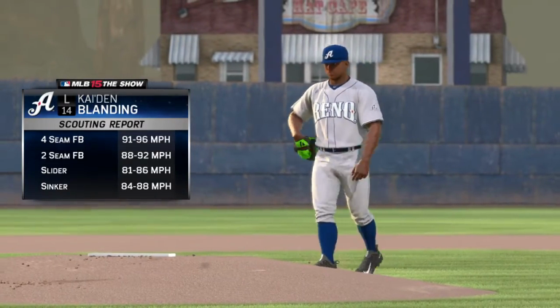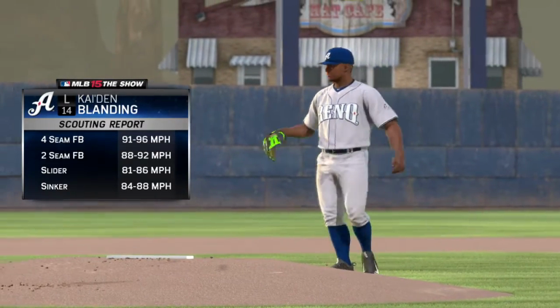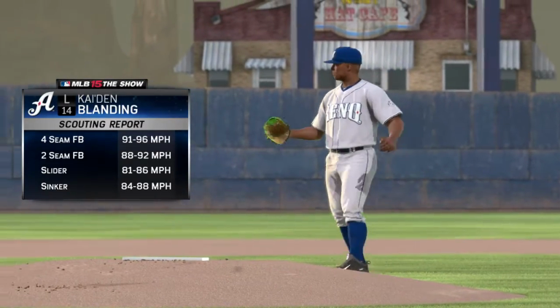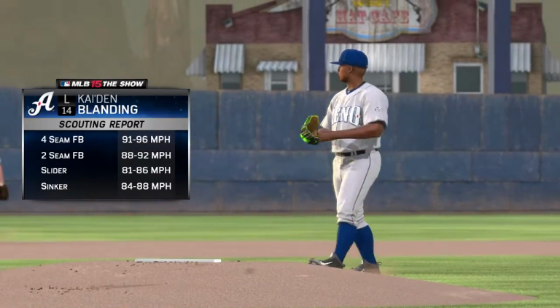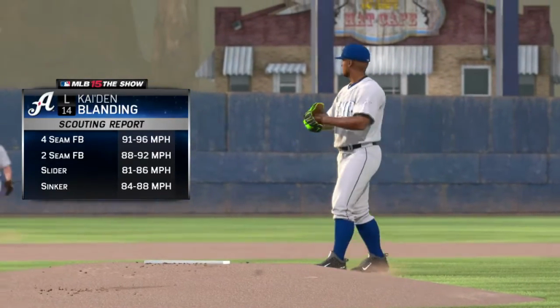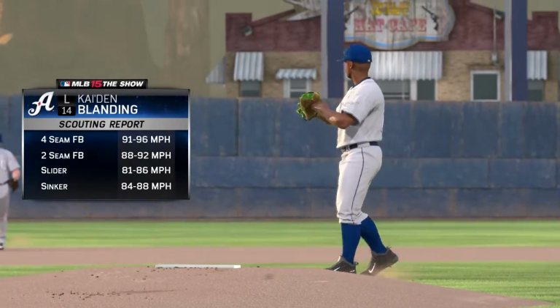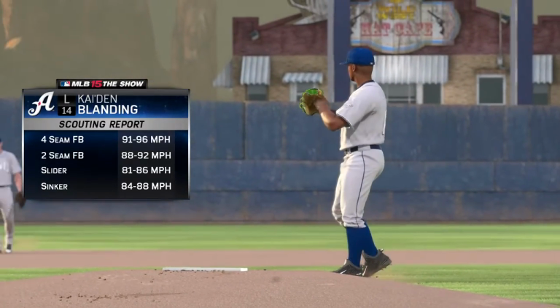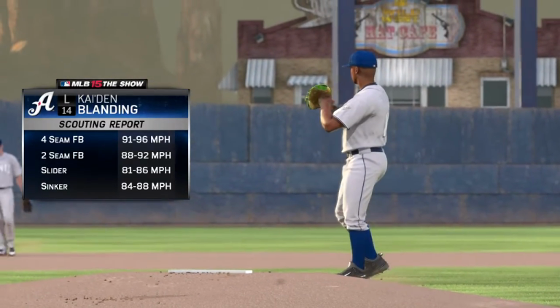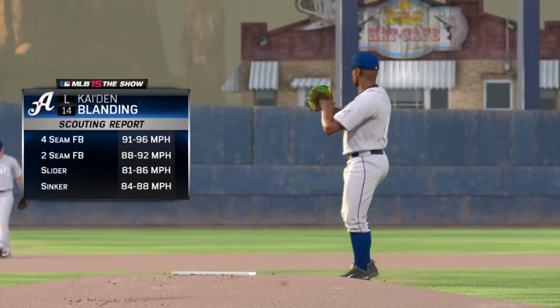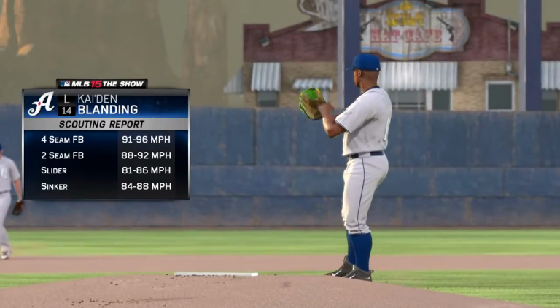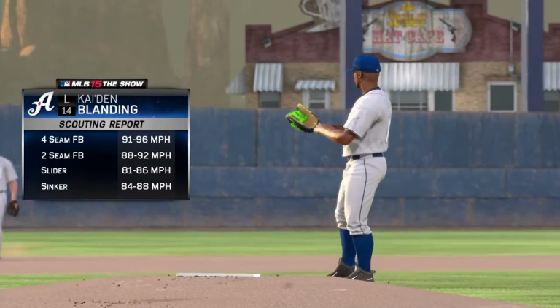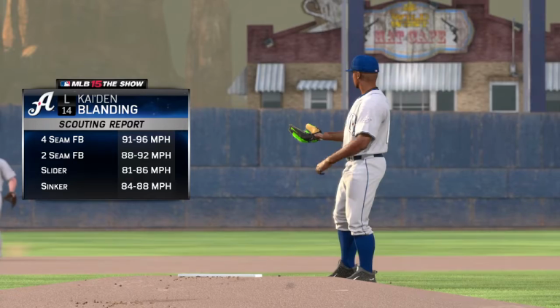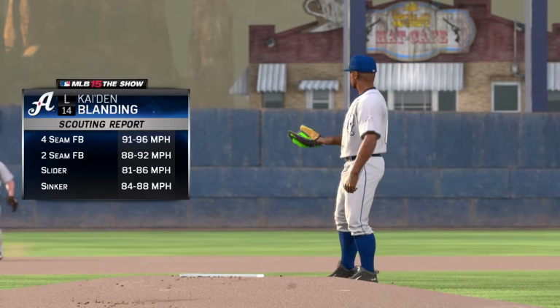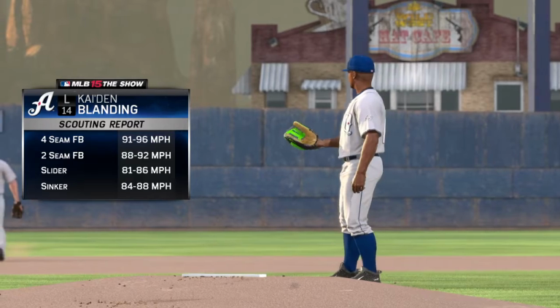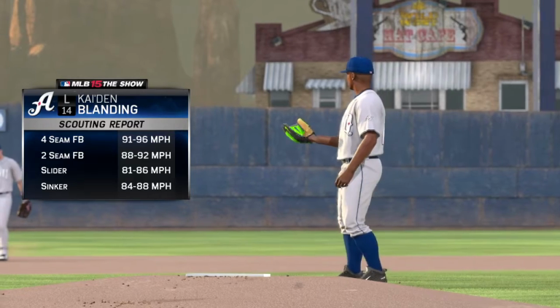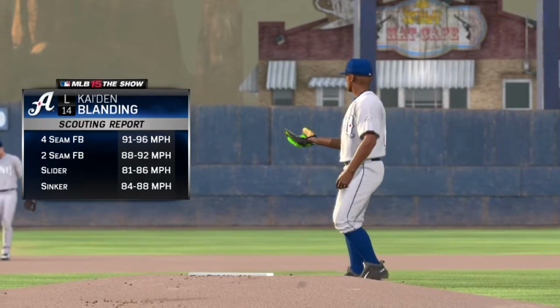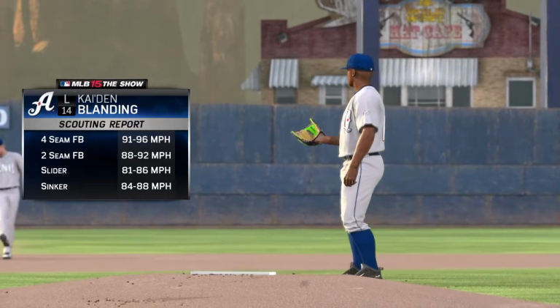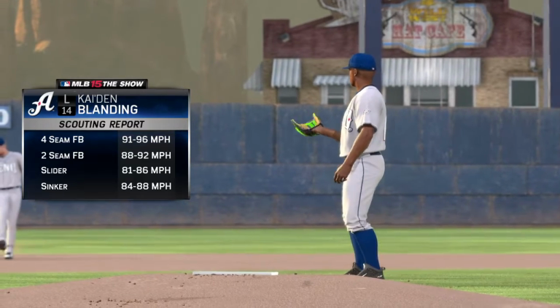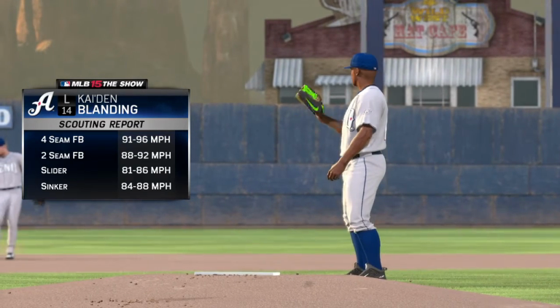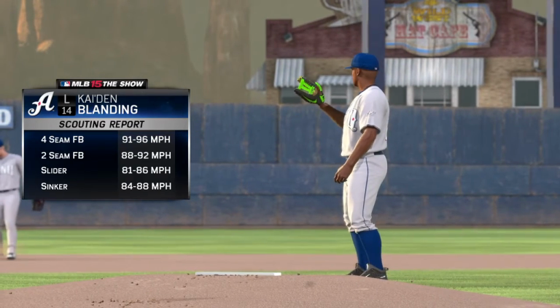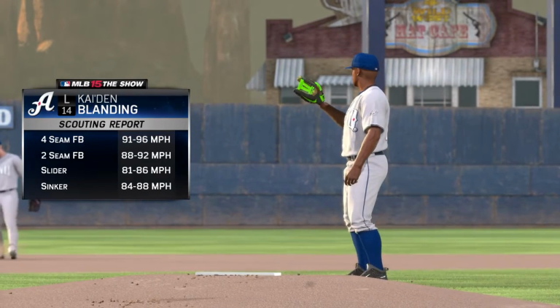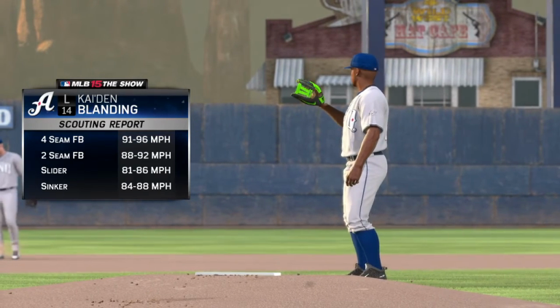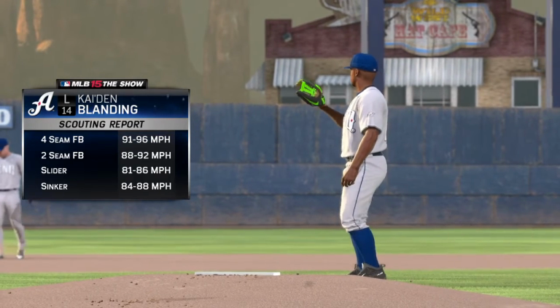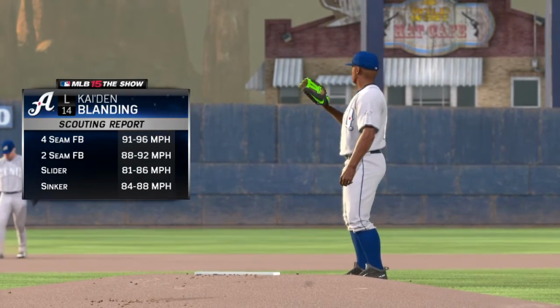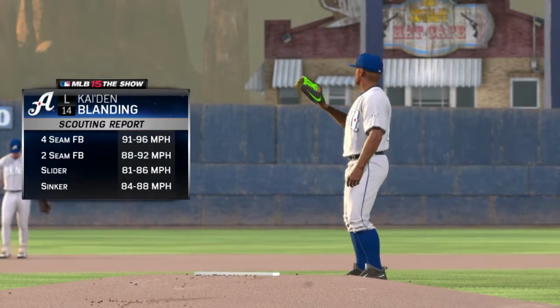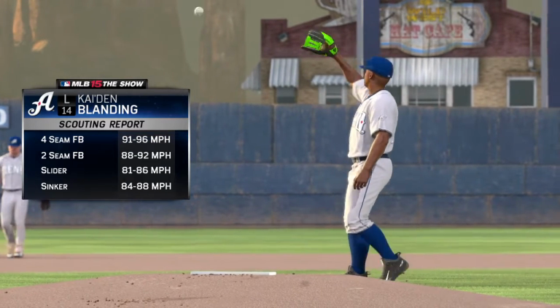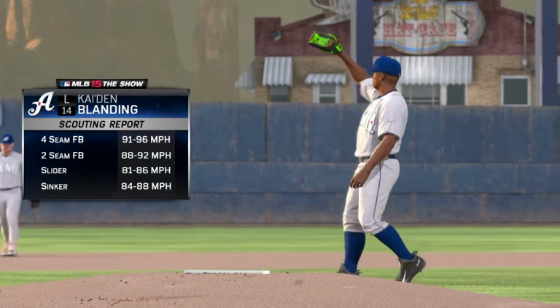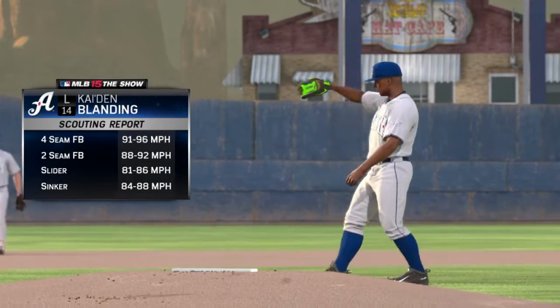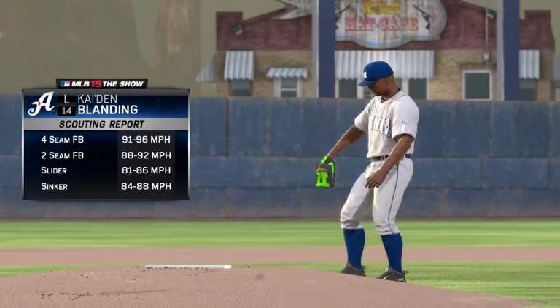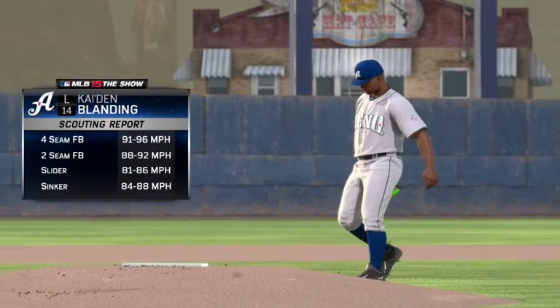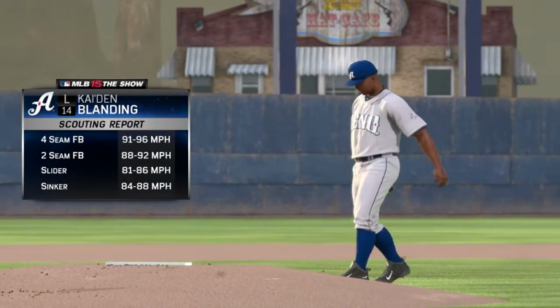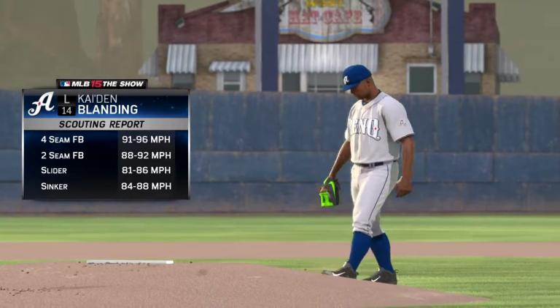Time for a check of the scouting report, and there's a look at the repertoire for this emerging 21-year-old left-hander.